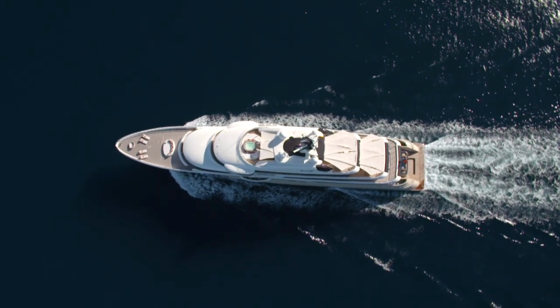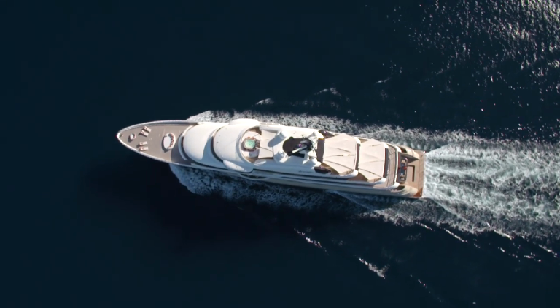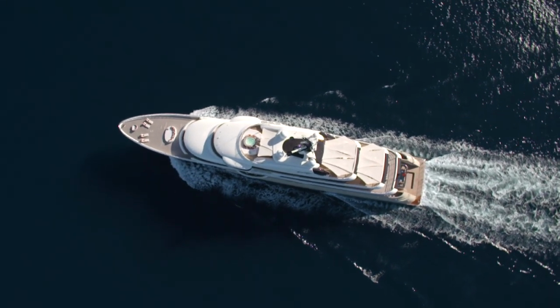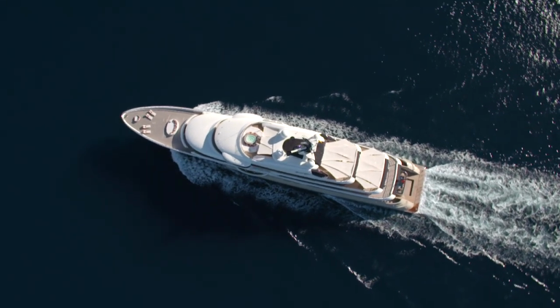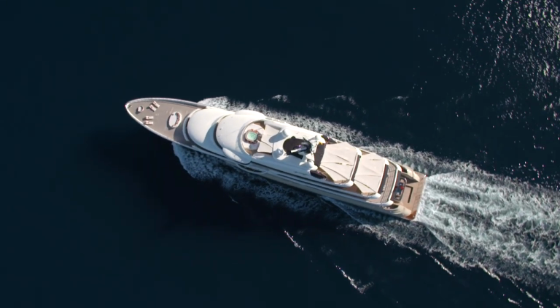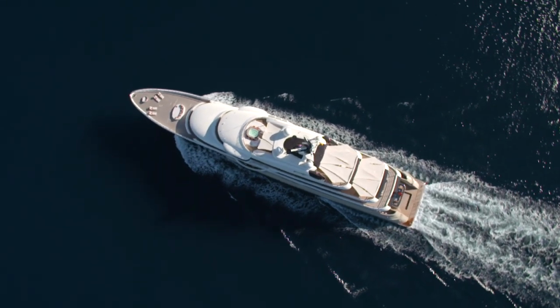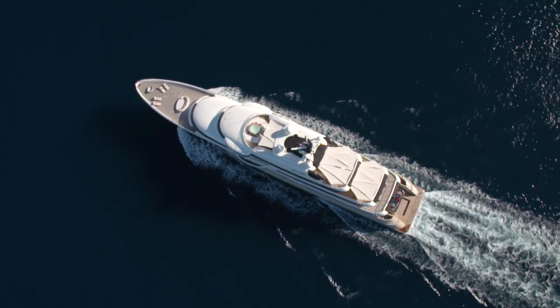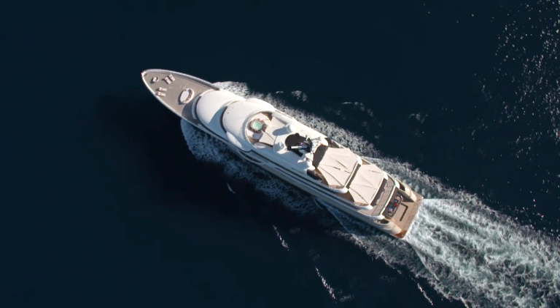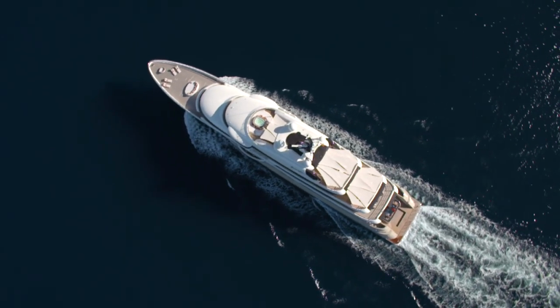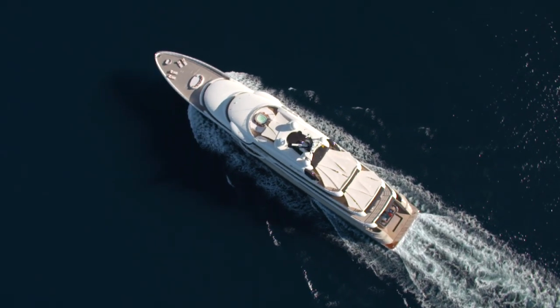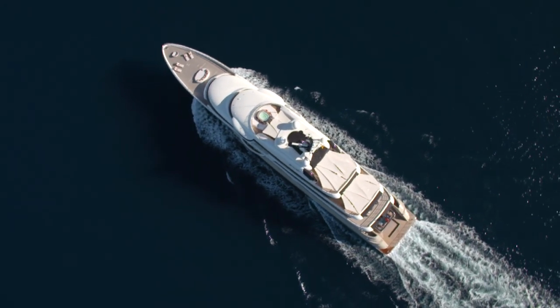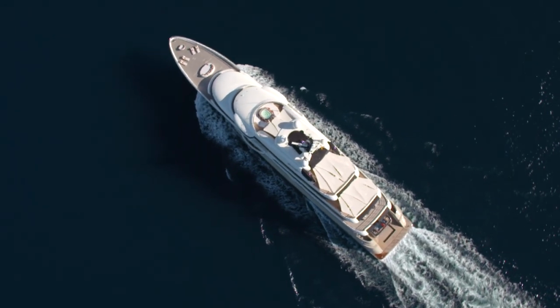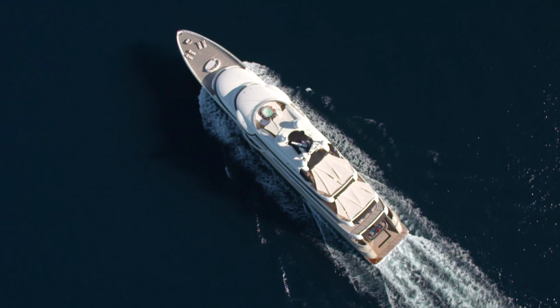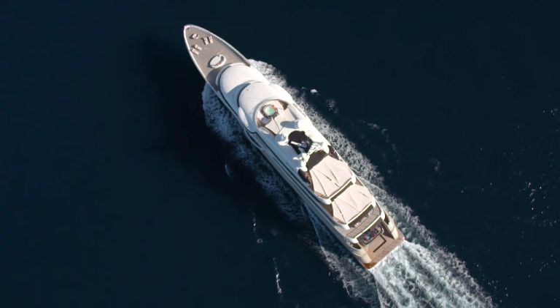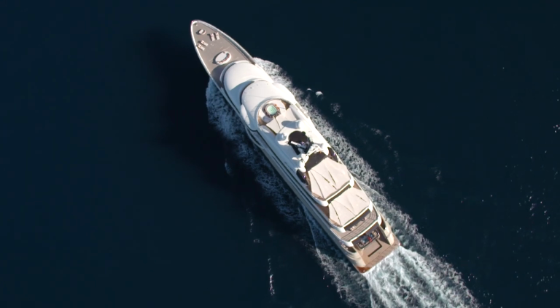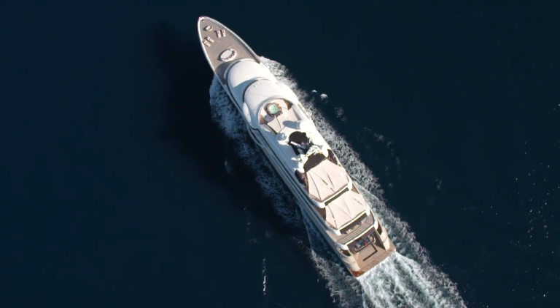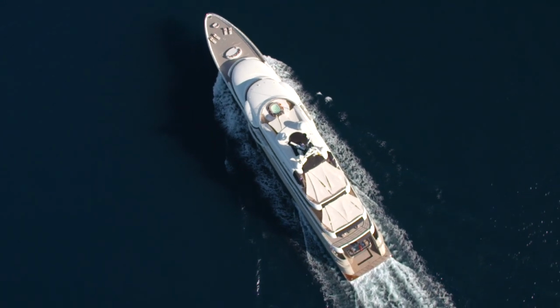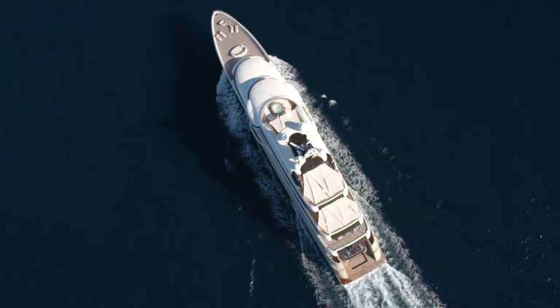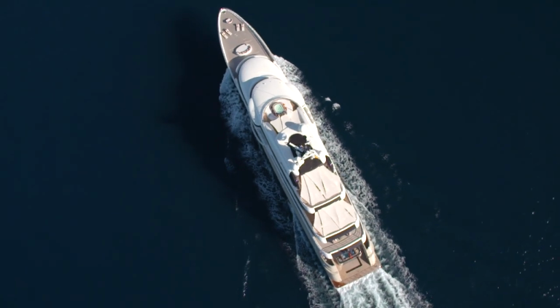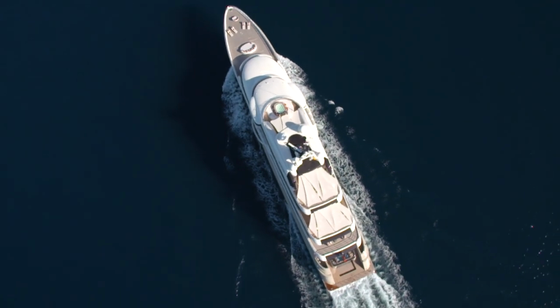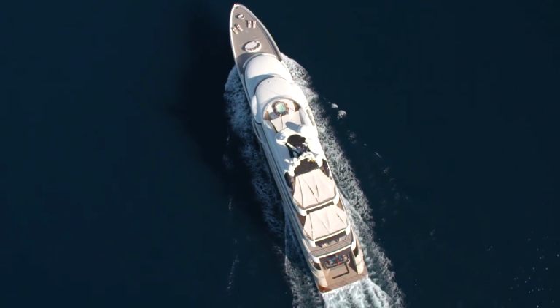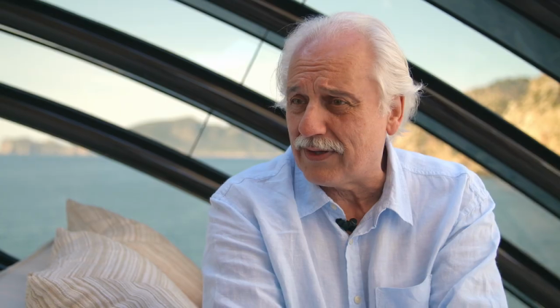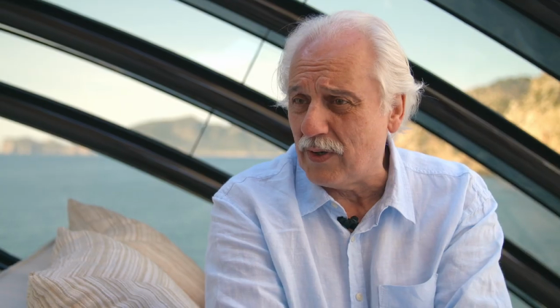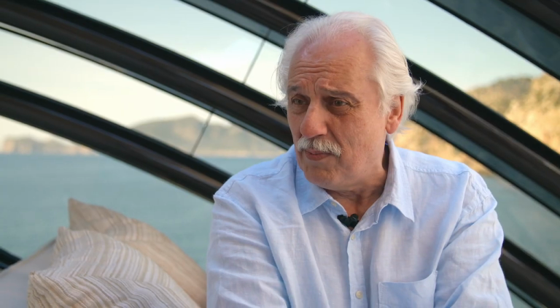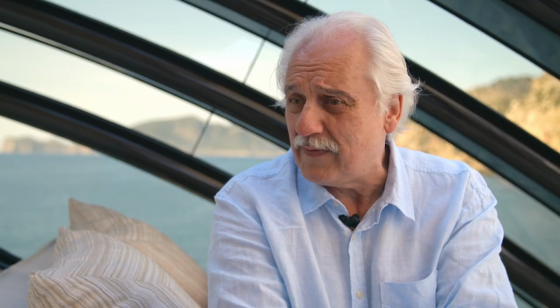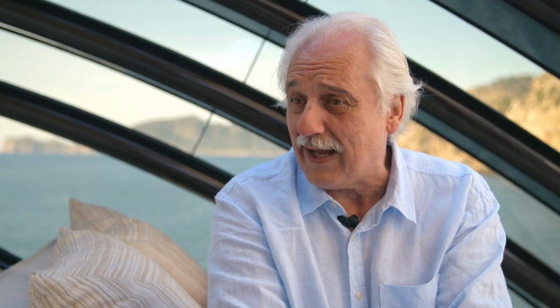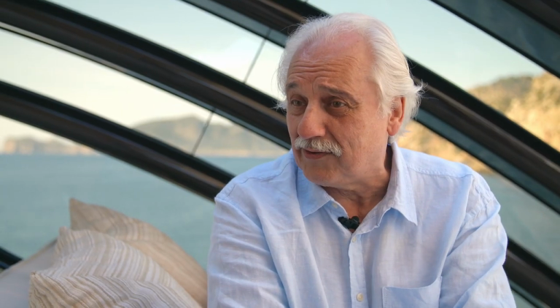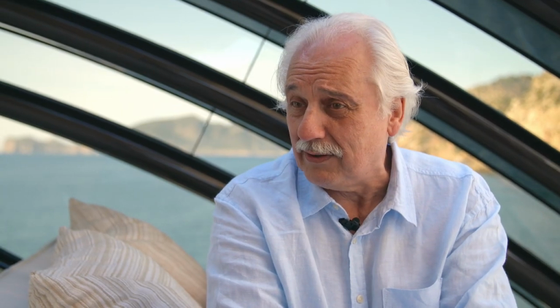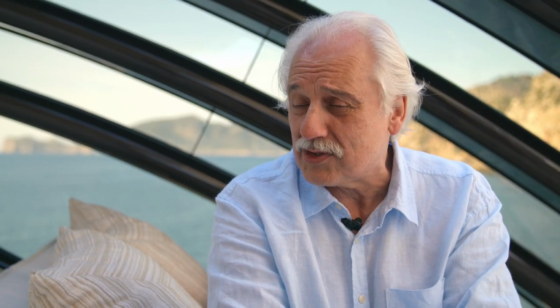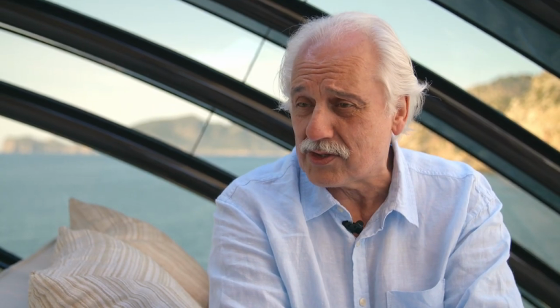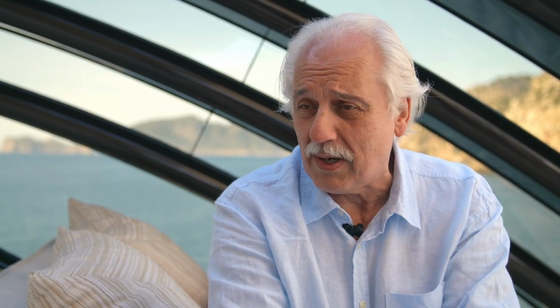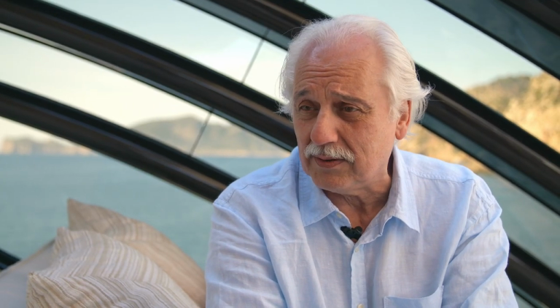We were doing — at one point the captain said, 'Okay, we're doing 15 knots now.' And I didn't even think we were moving yet. It's just remarkable.